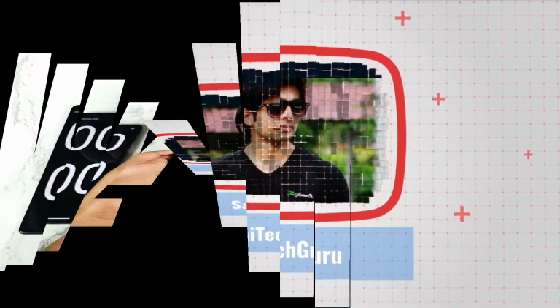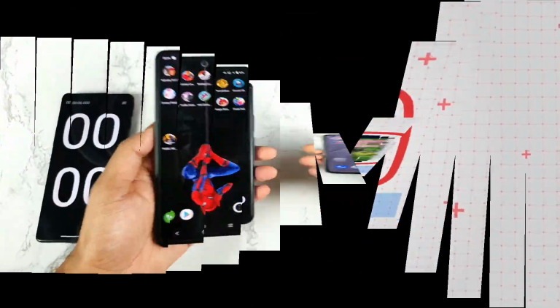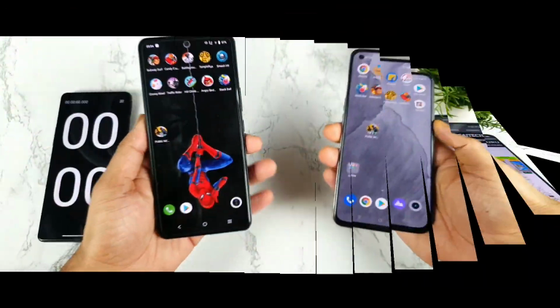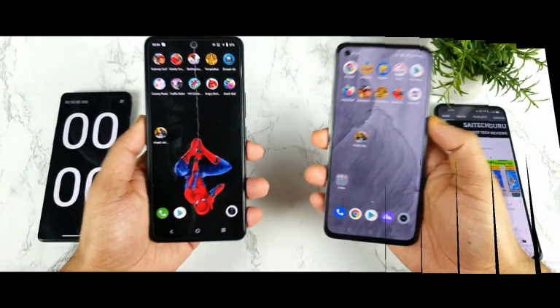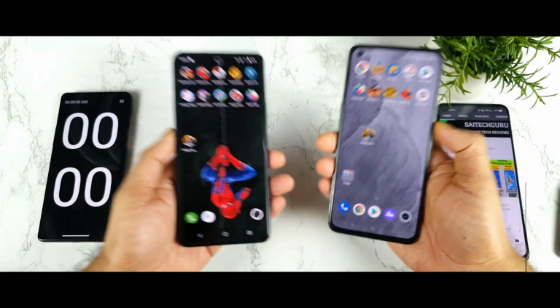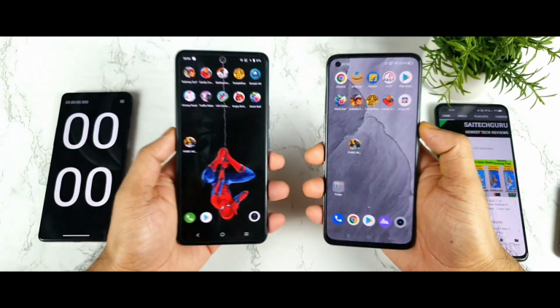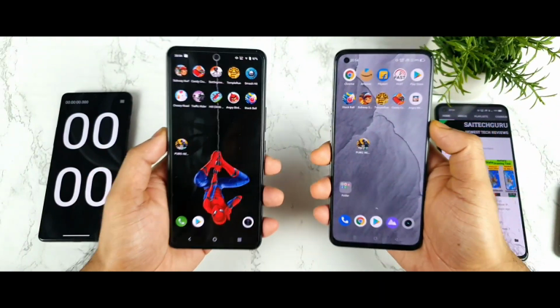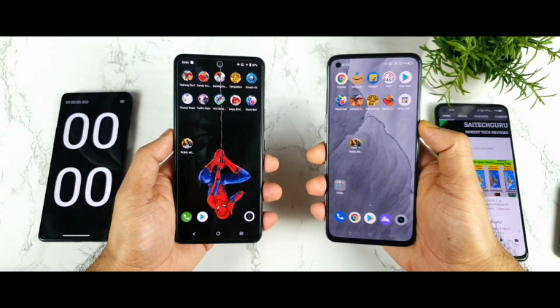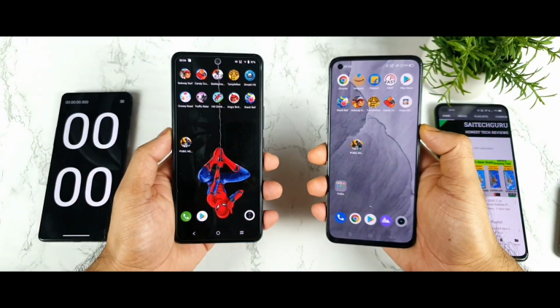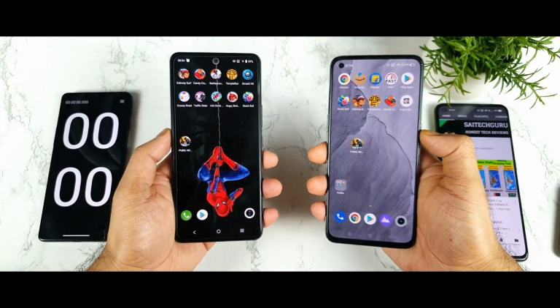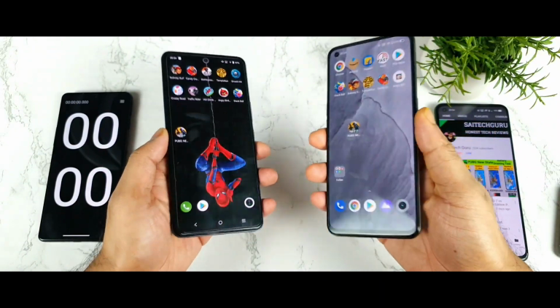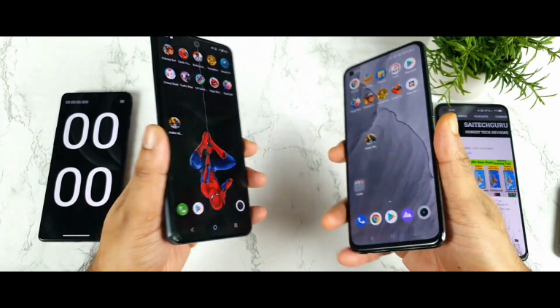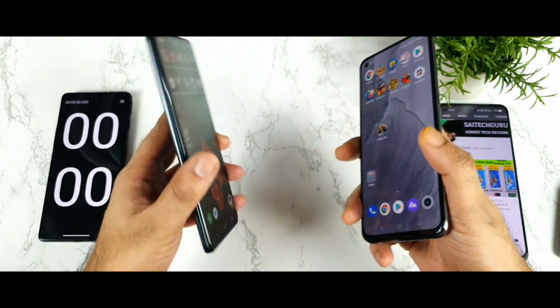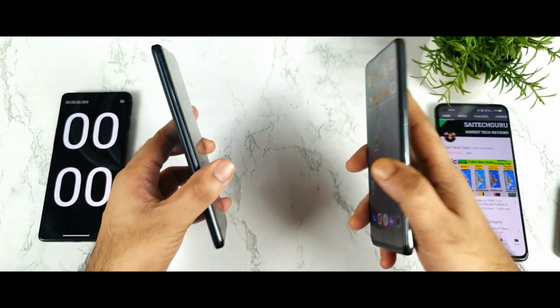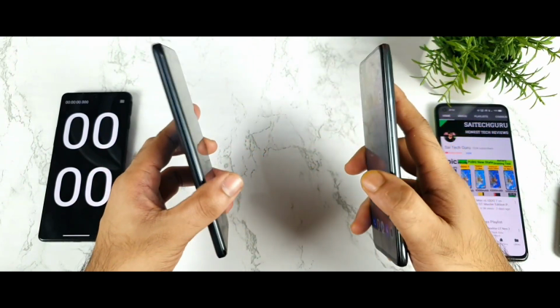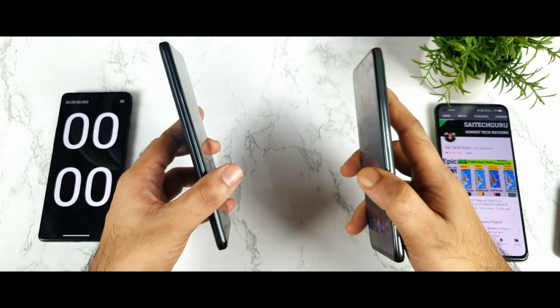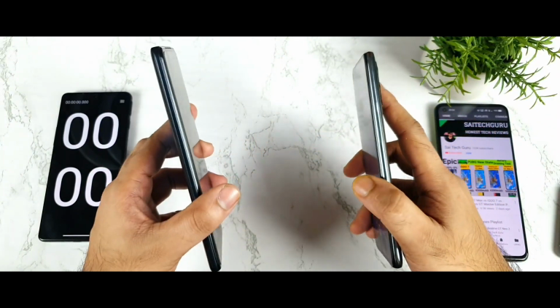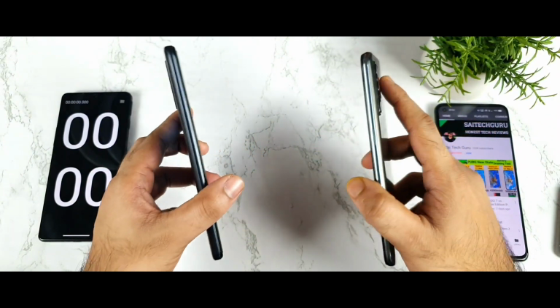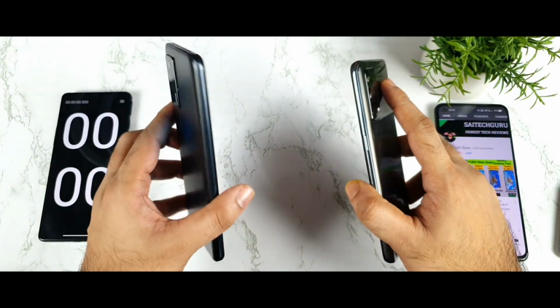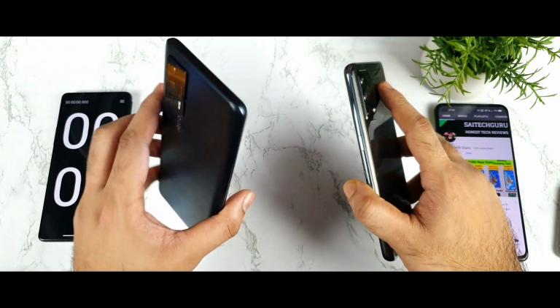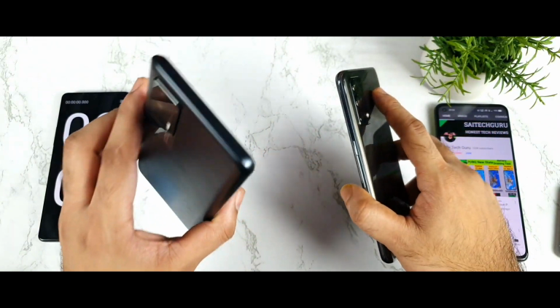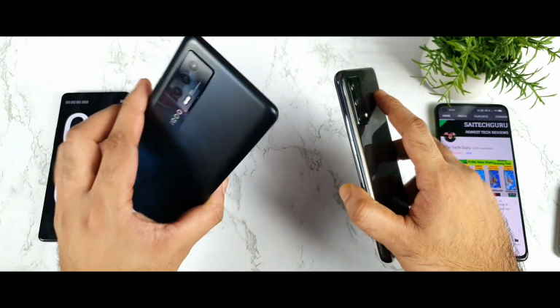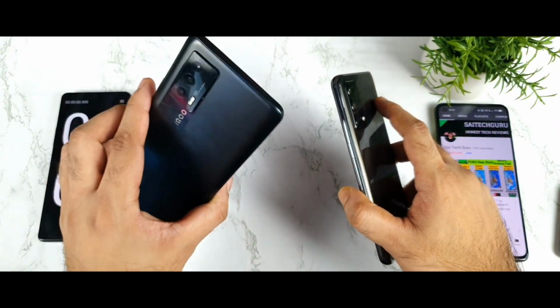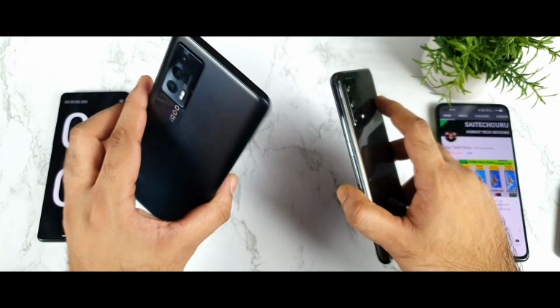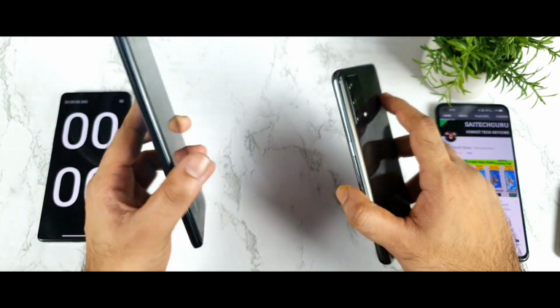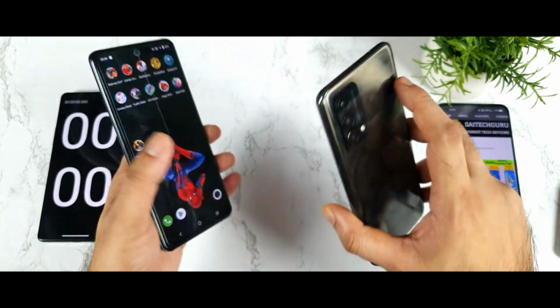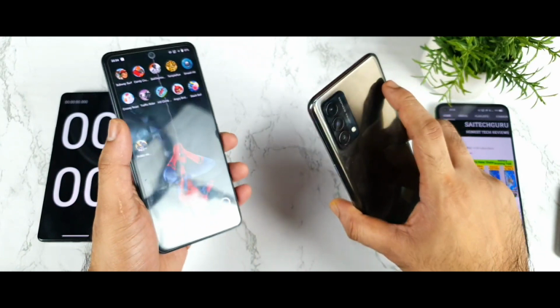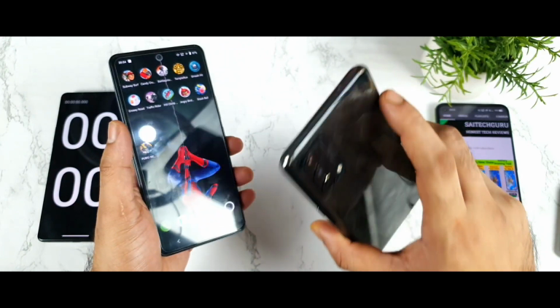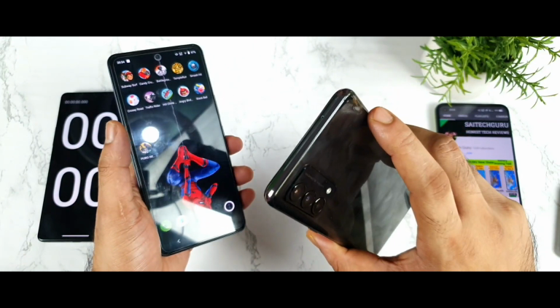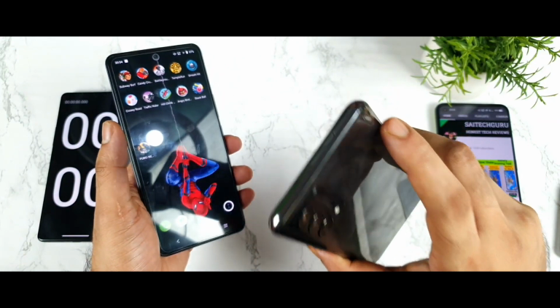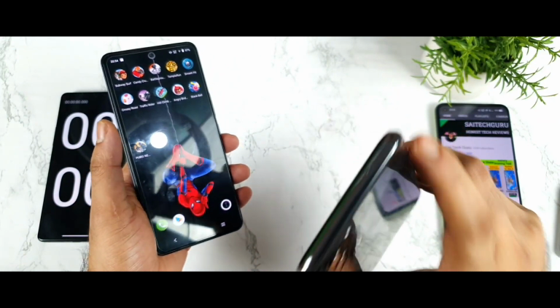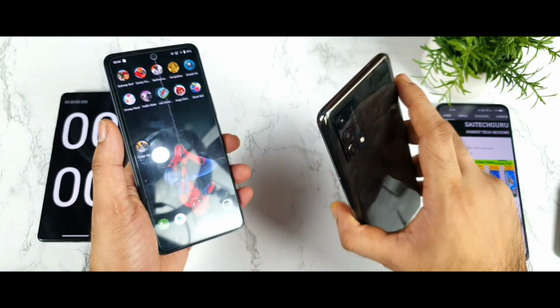Hi friends, welcome back. I am Sightechul. In this video I am going to do the speed test comparison between the iQOO 7 vs Realme GT Master Edition.